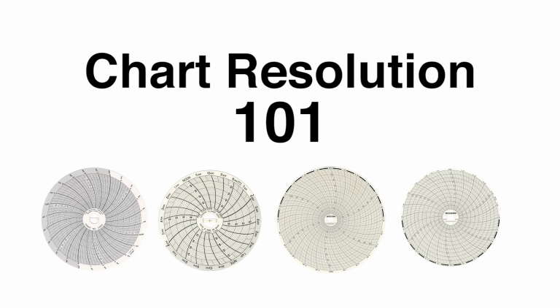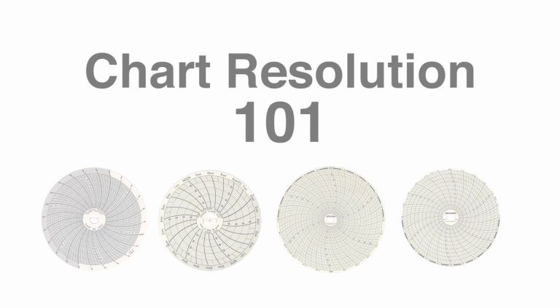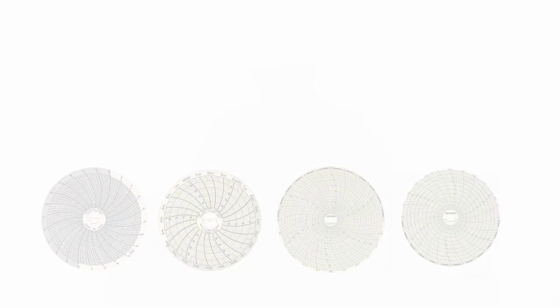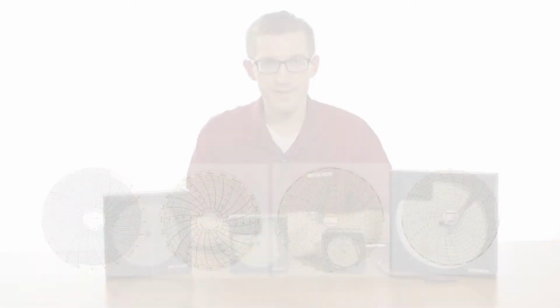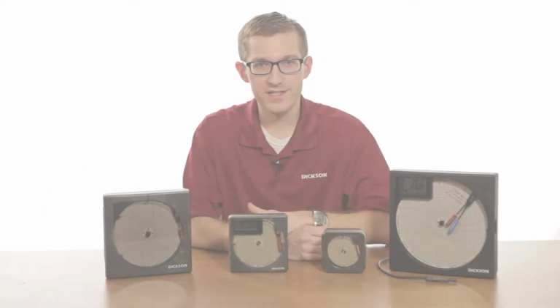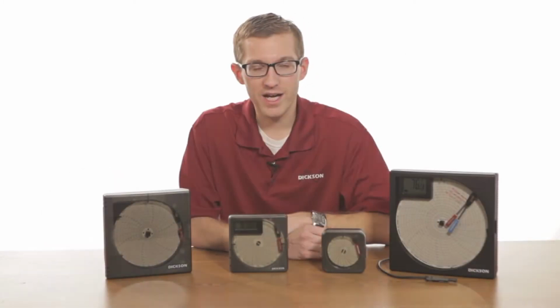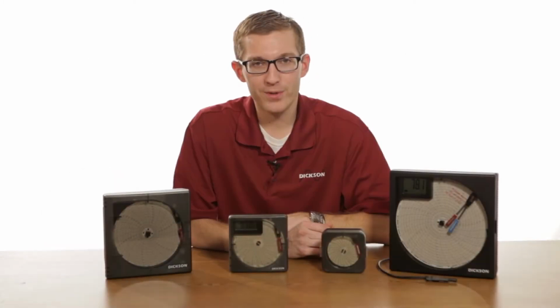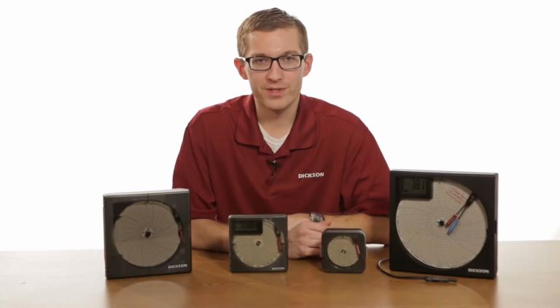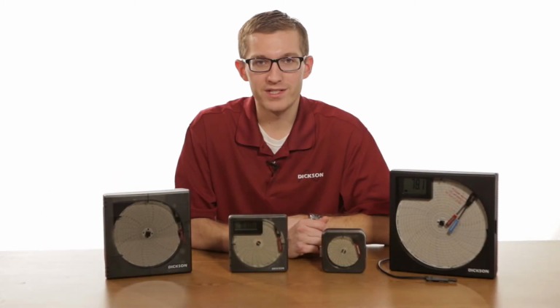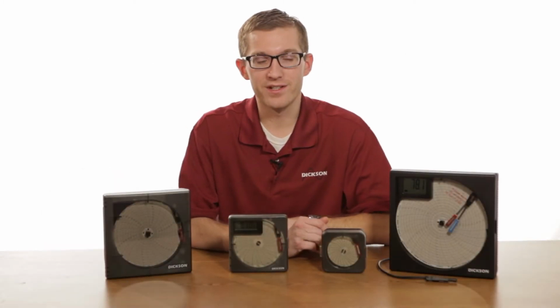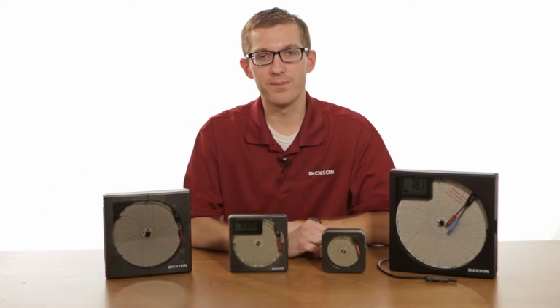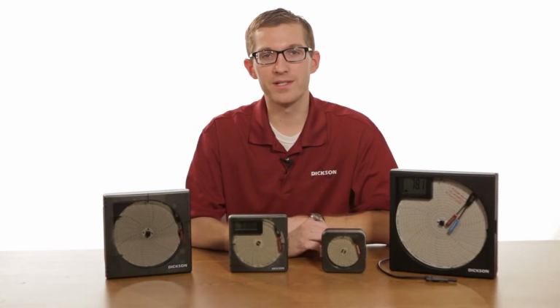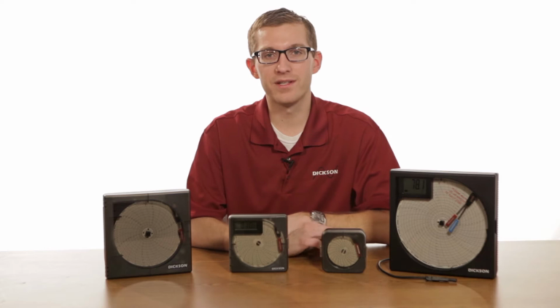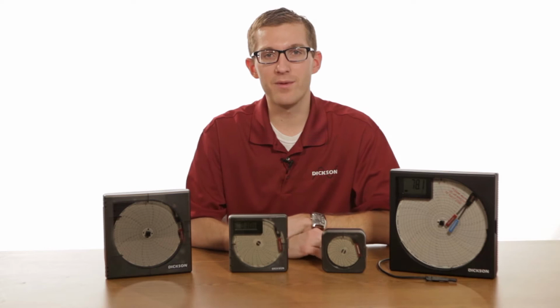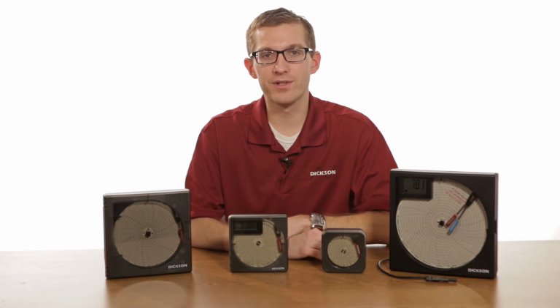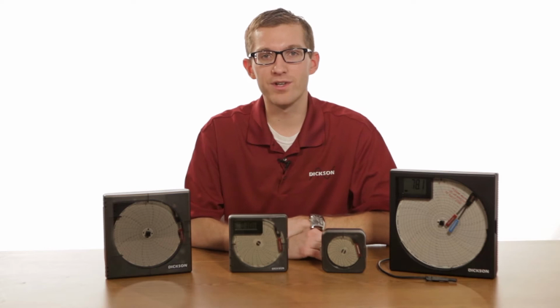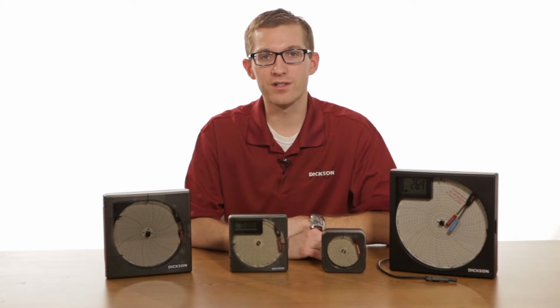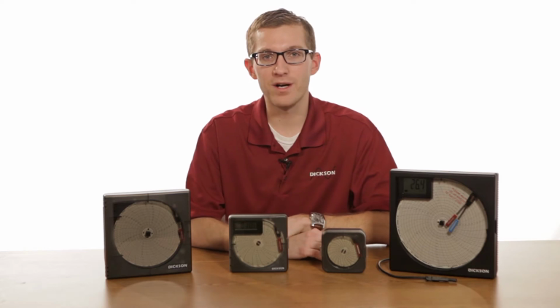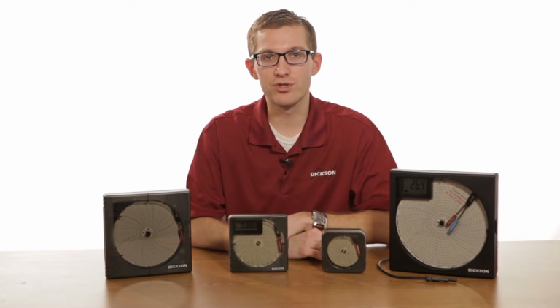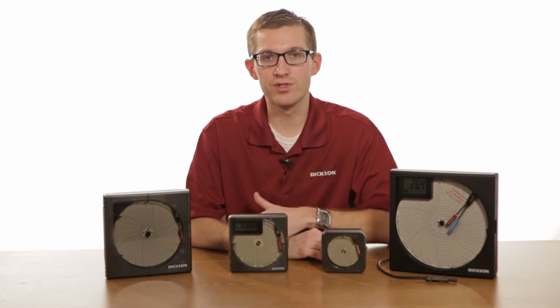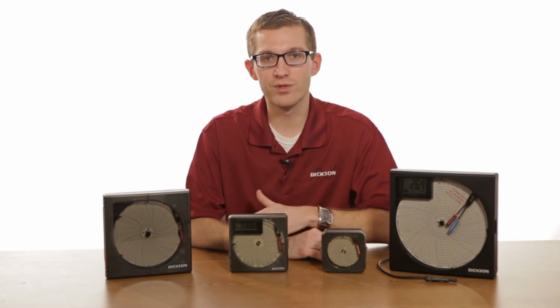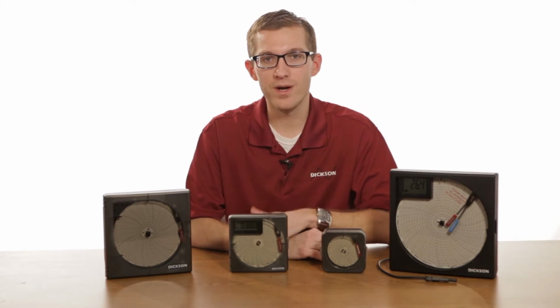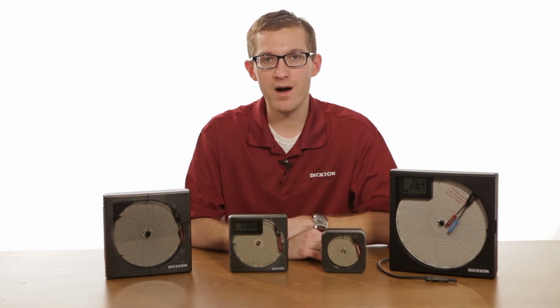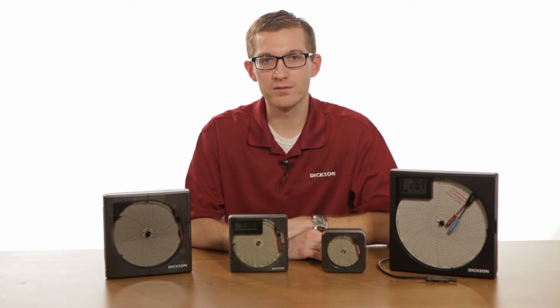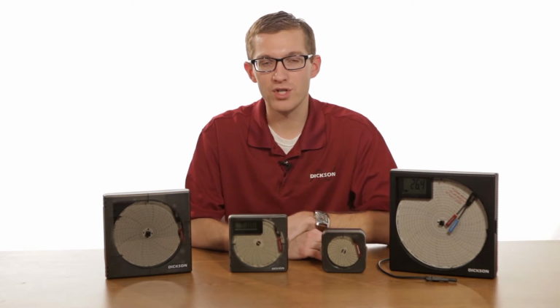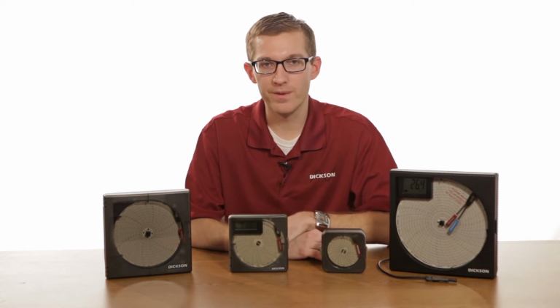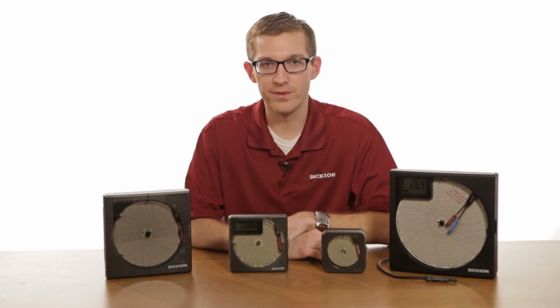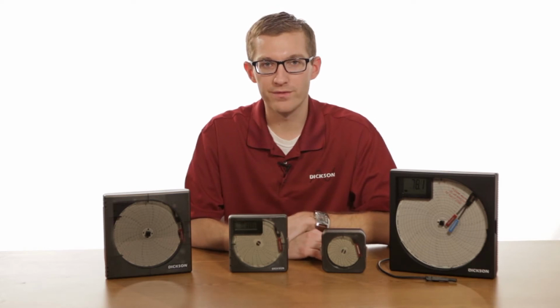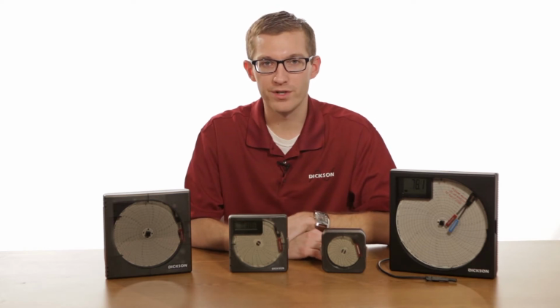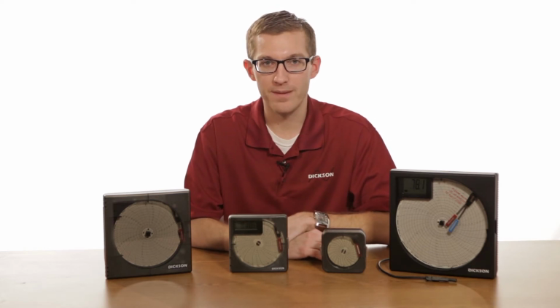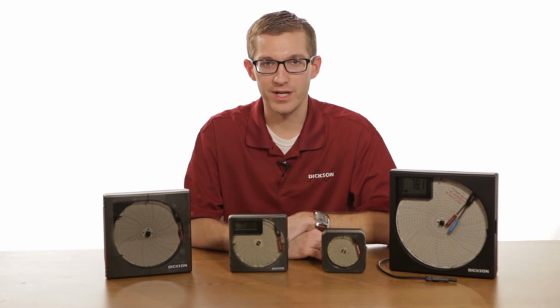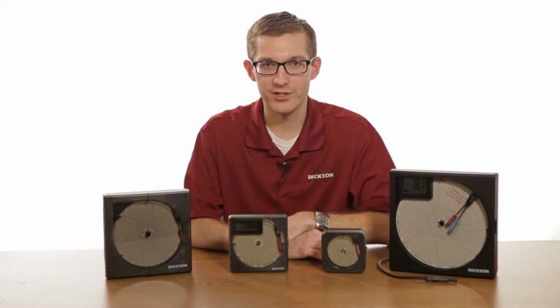Hi, my name is Nick. I work with the Dixon Company and today we're going to talk about choosing the right model of chart recorder for your application.